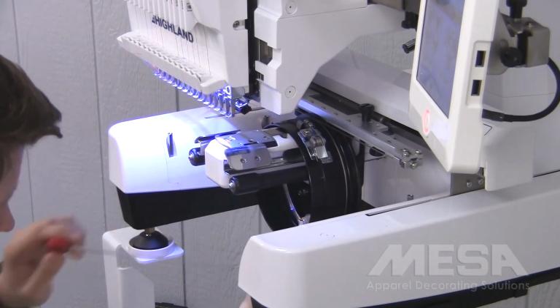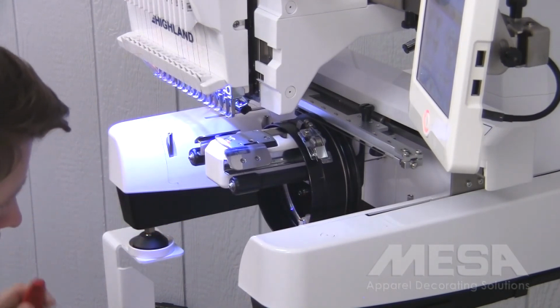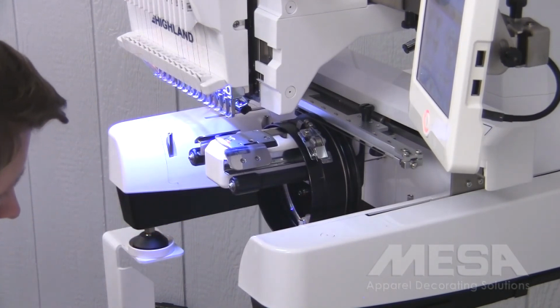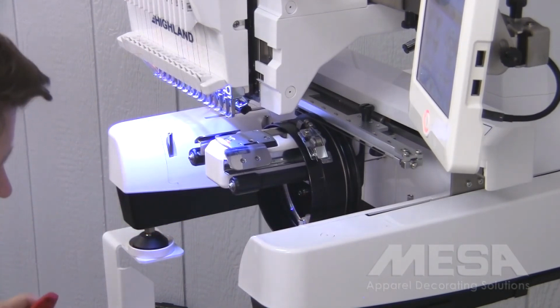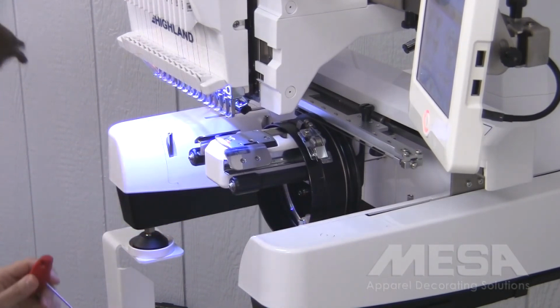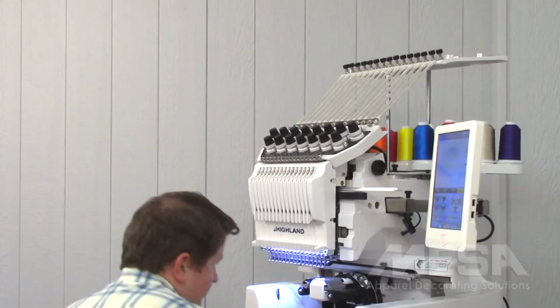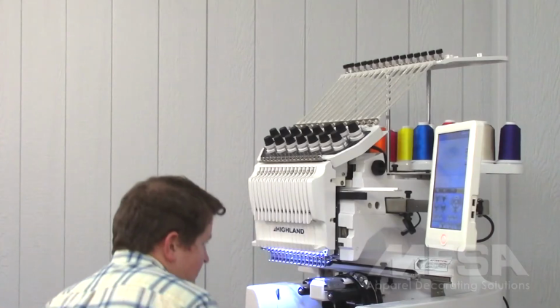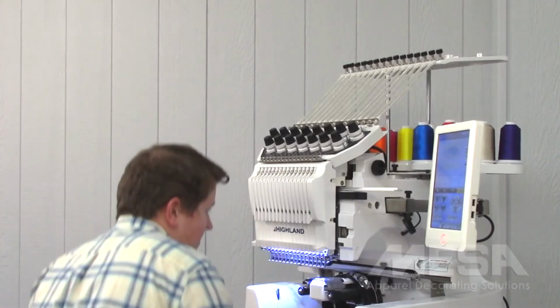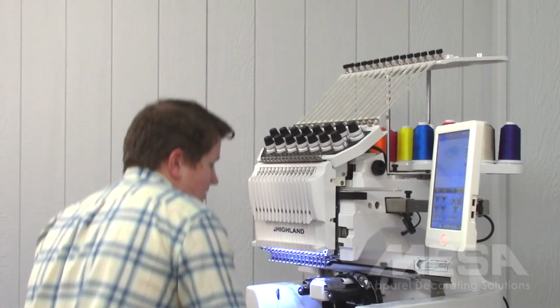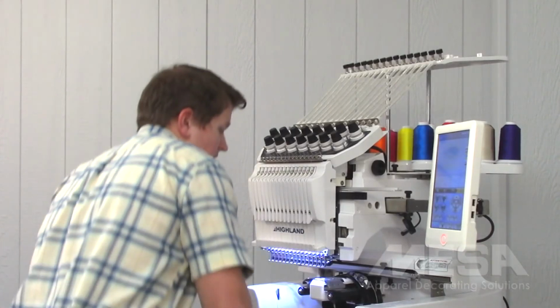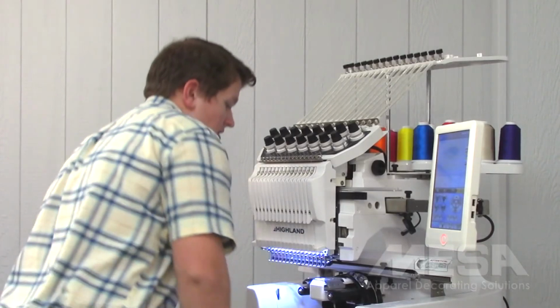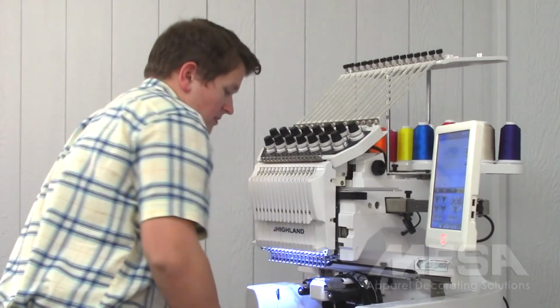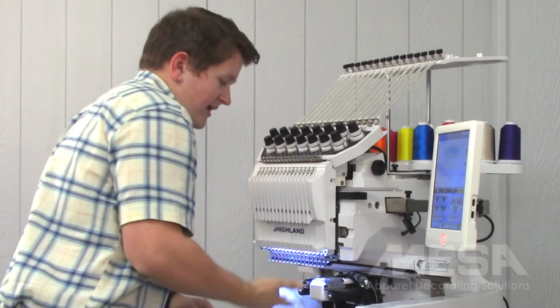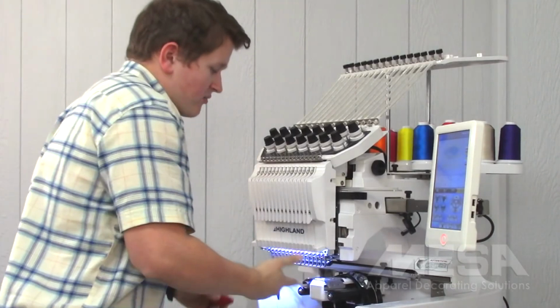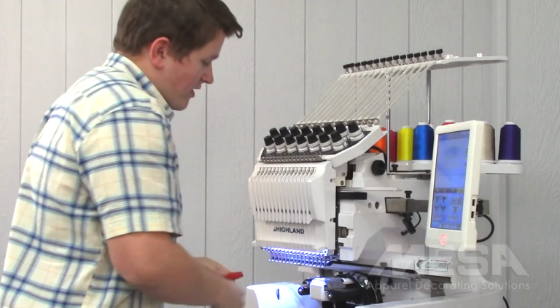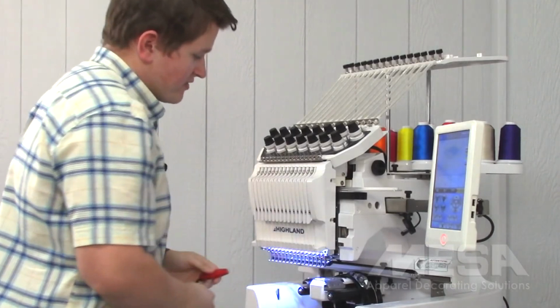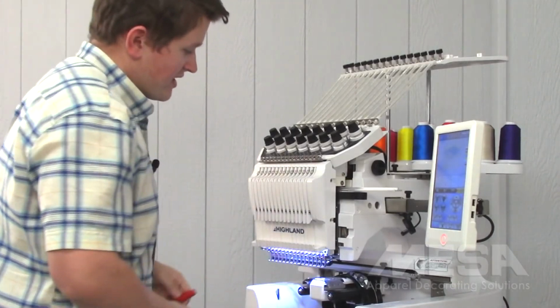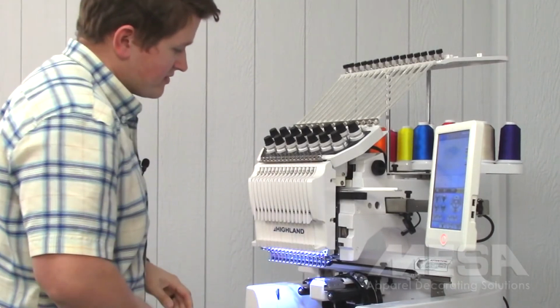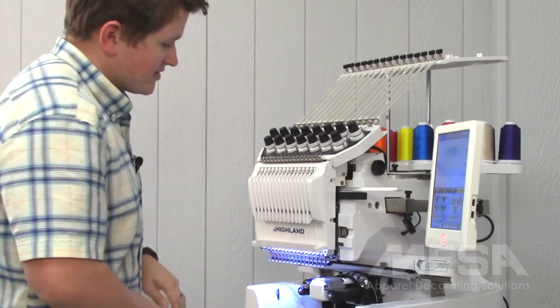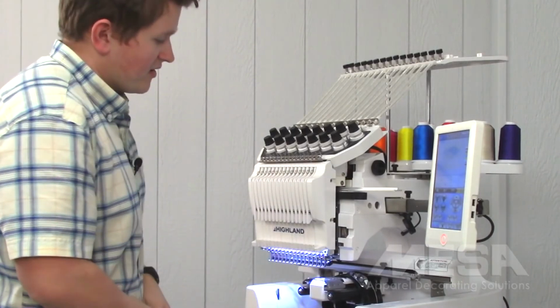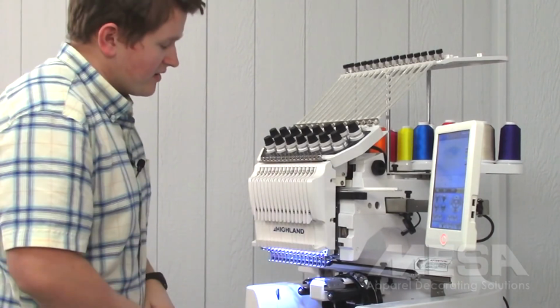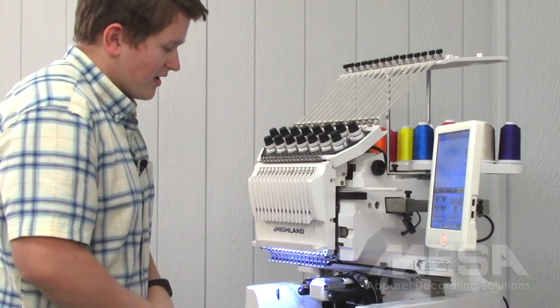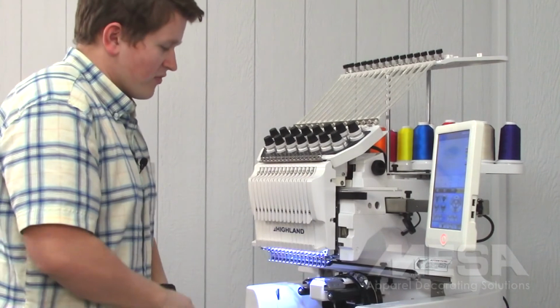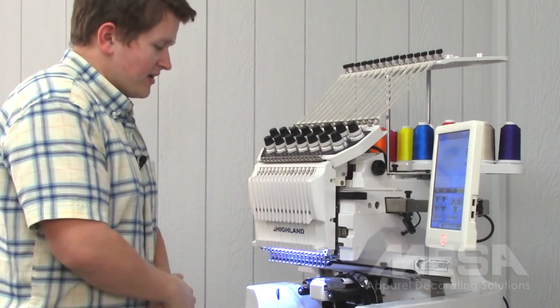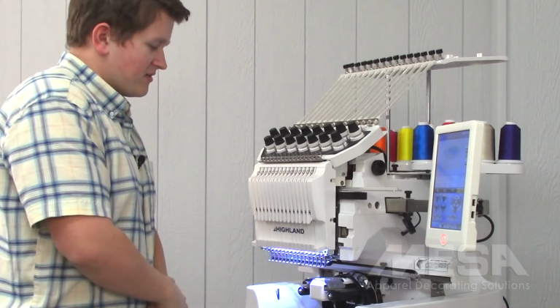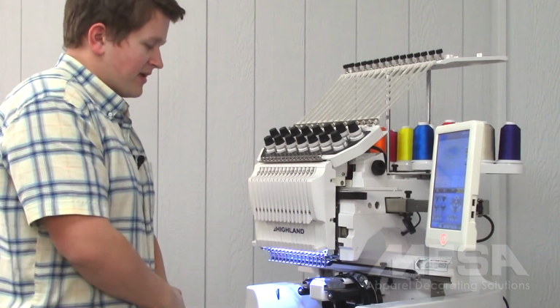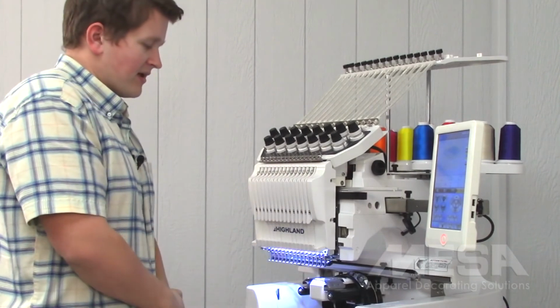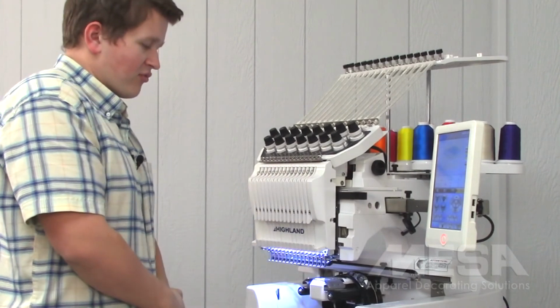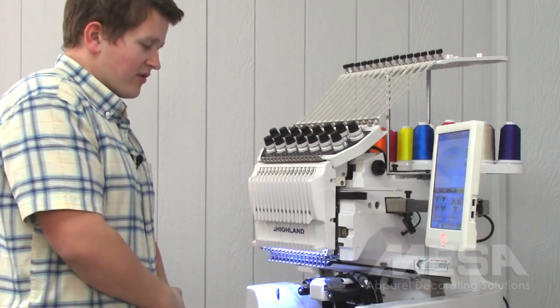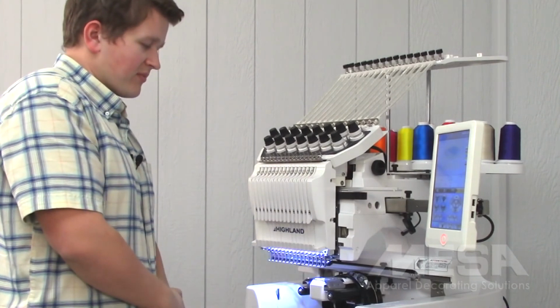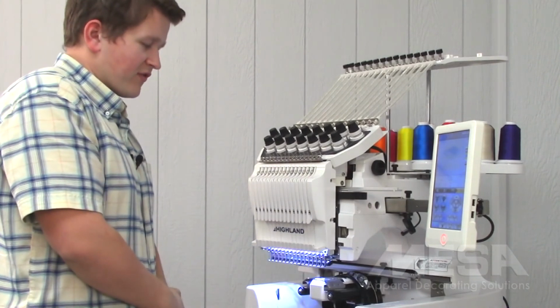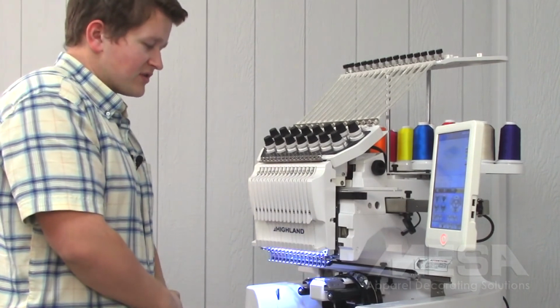Once I have it tight, my cap driver is now installed and I'm ready to begin embroidering my first cap.